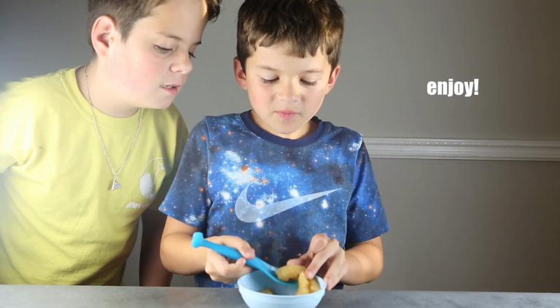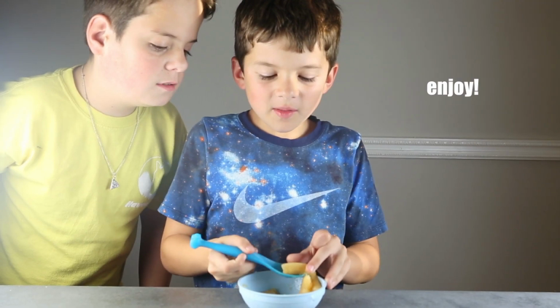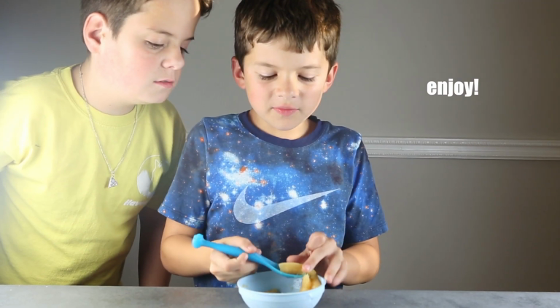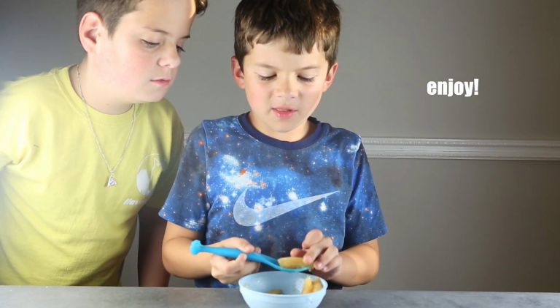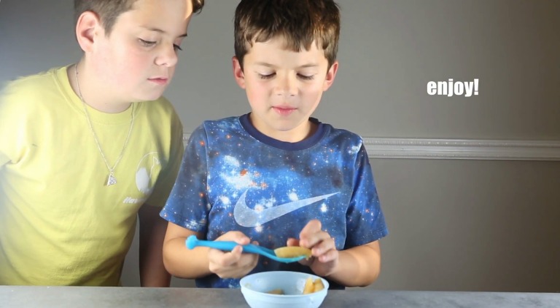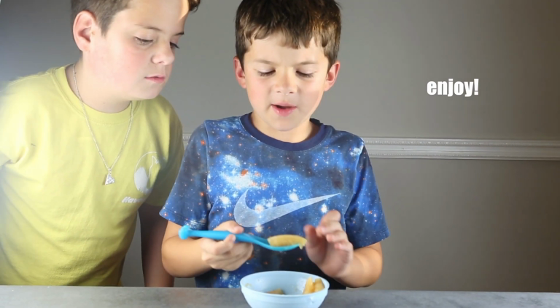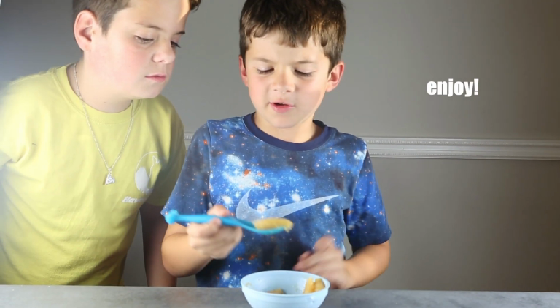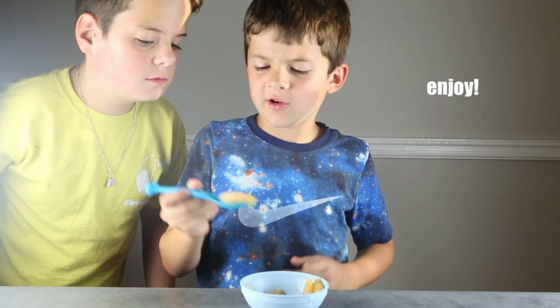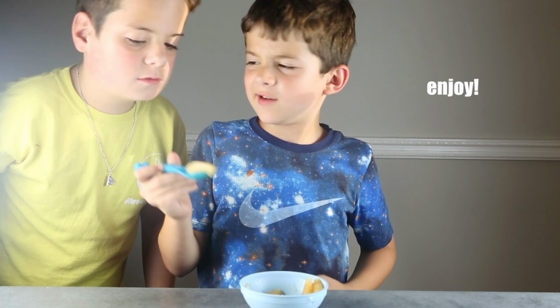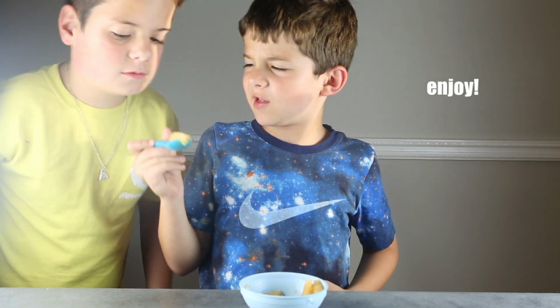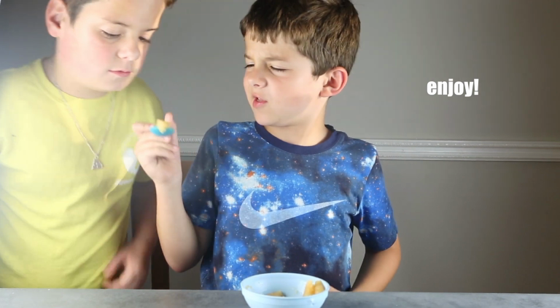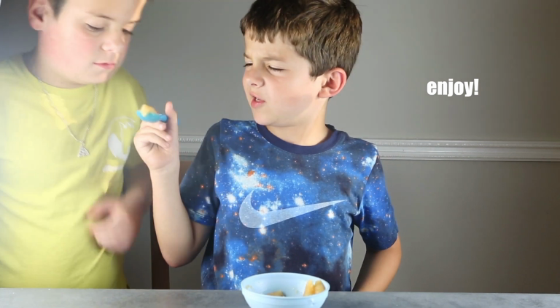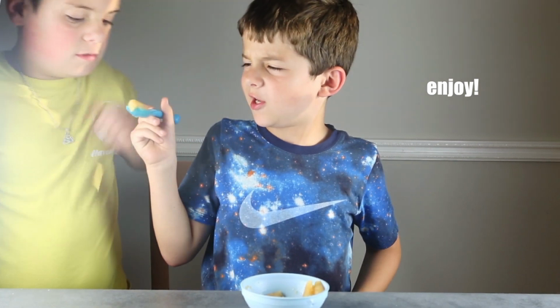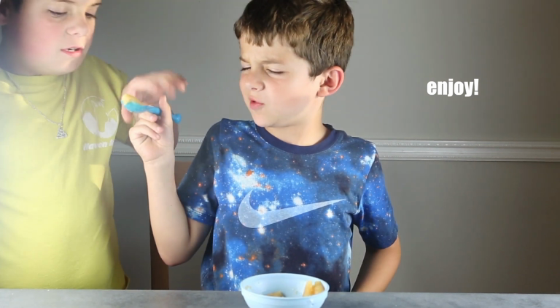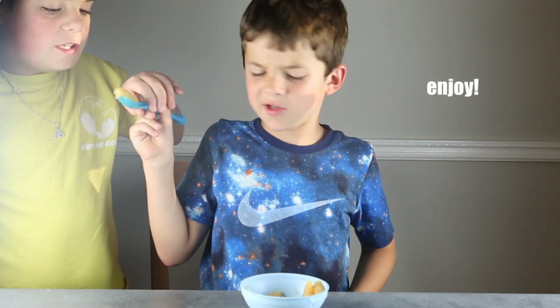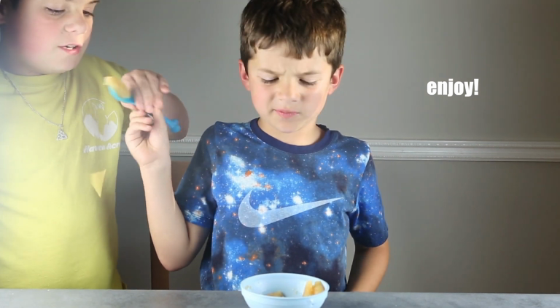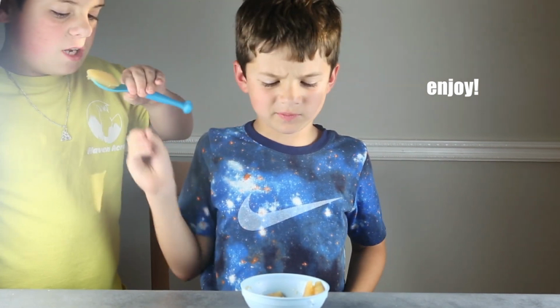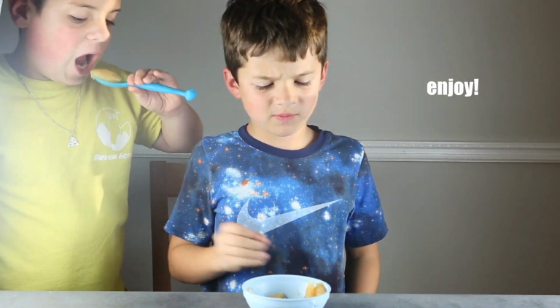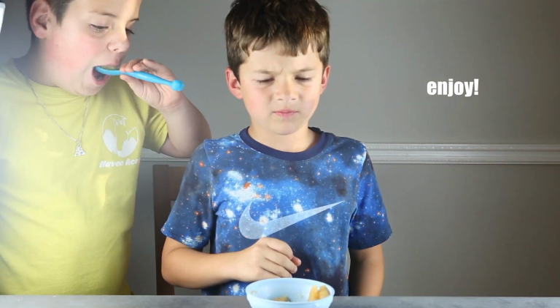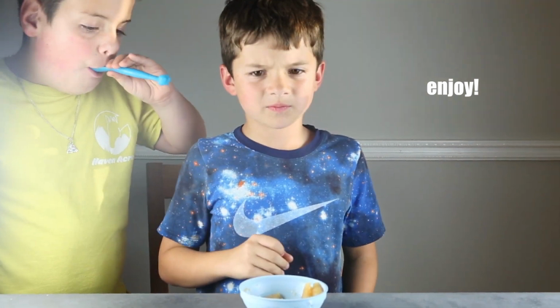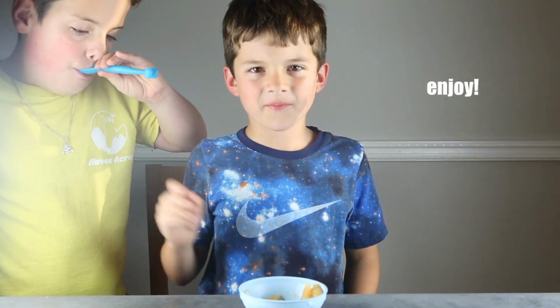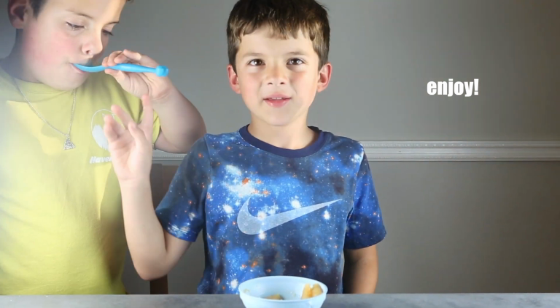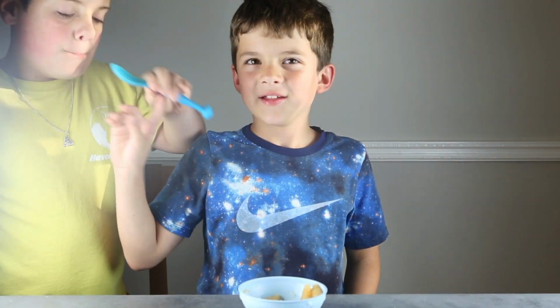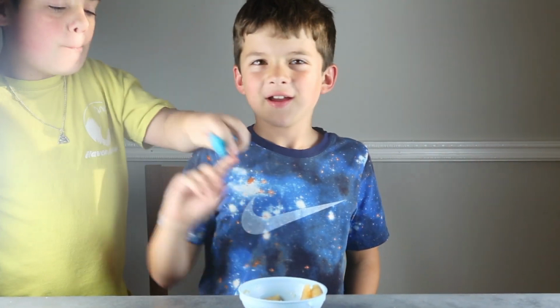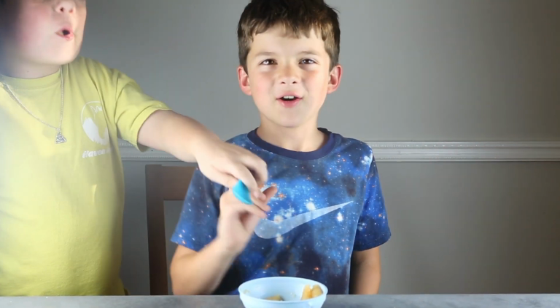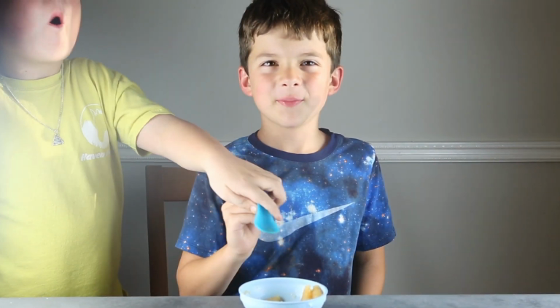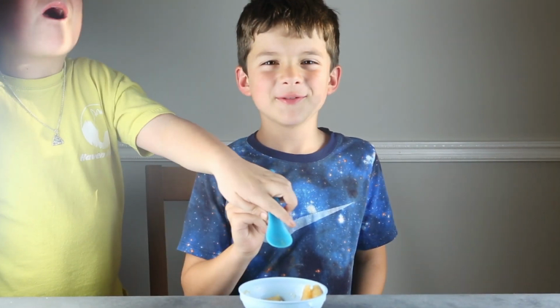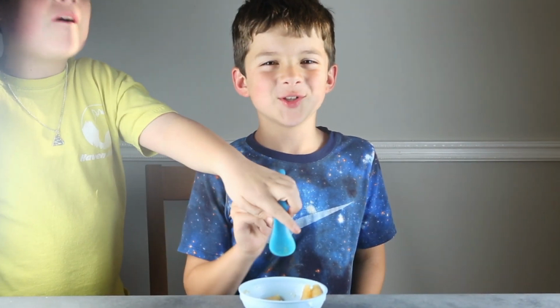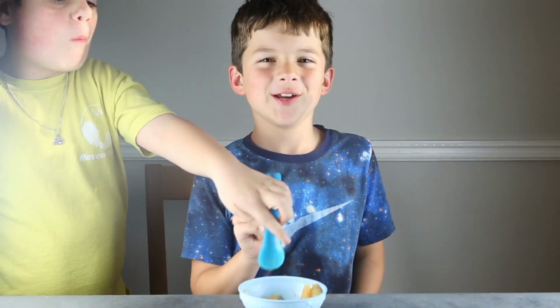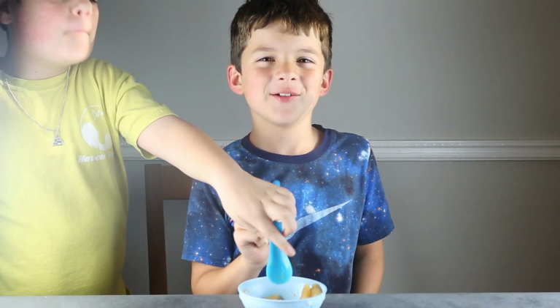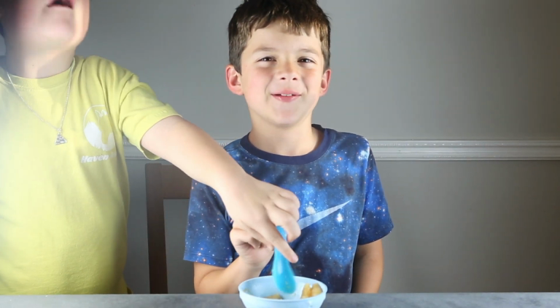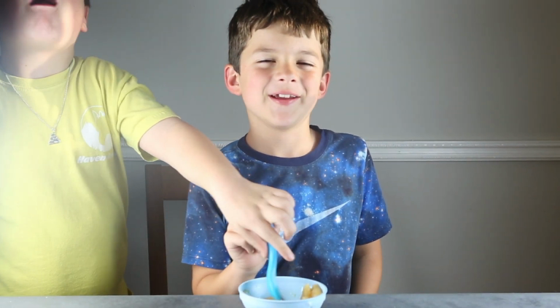And this is my brother and assistant. I hope you enjoyed our video.